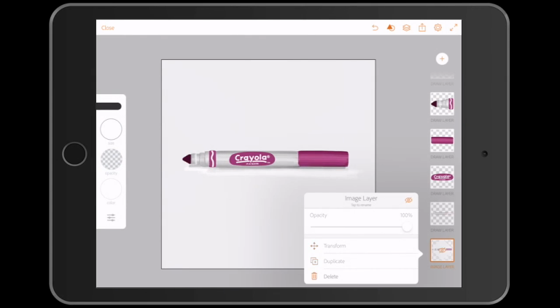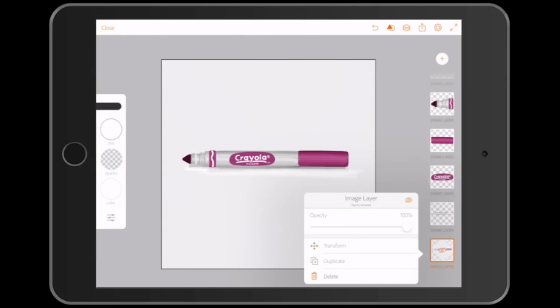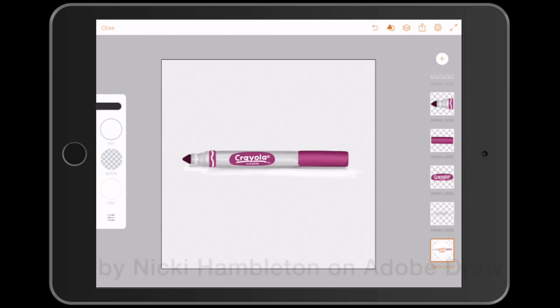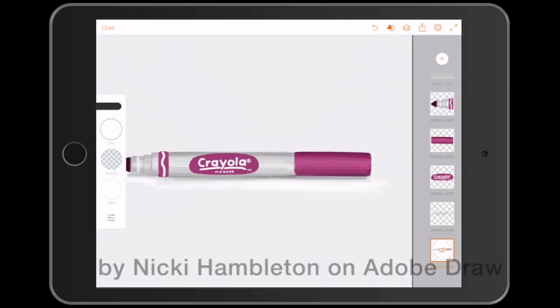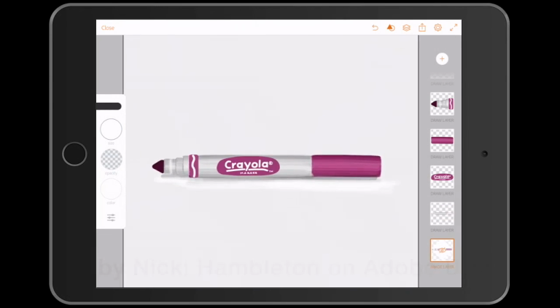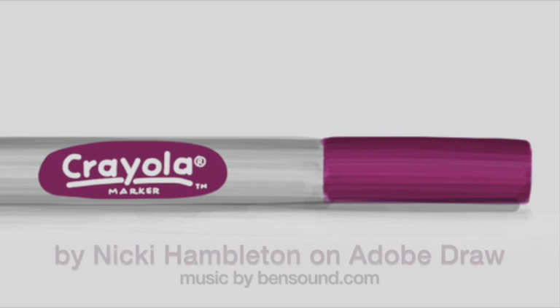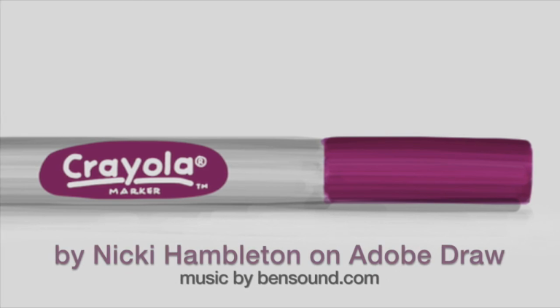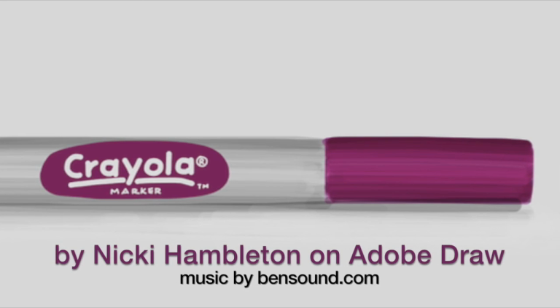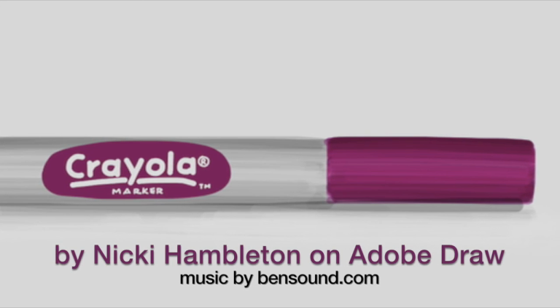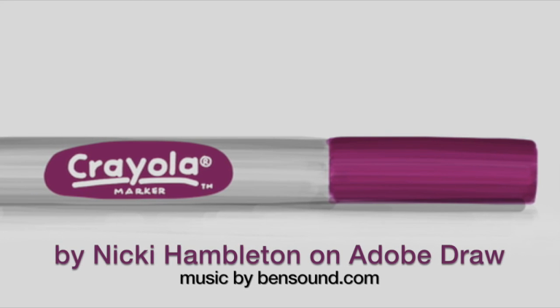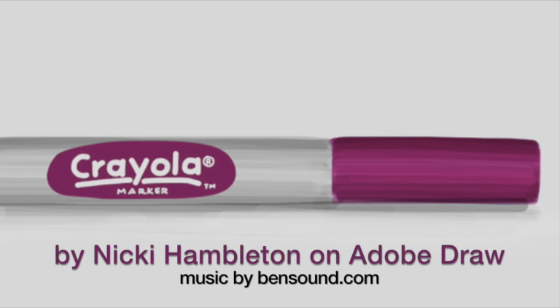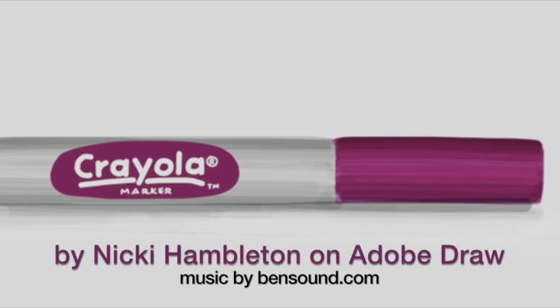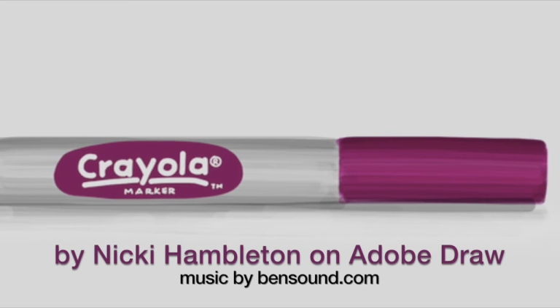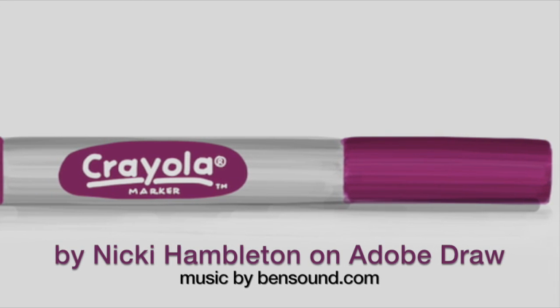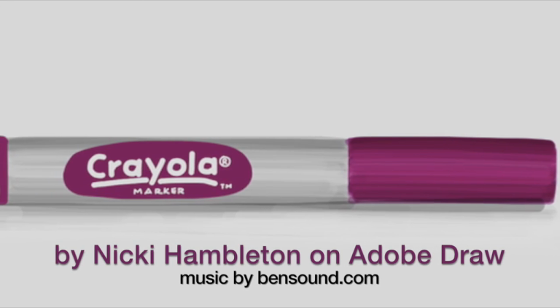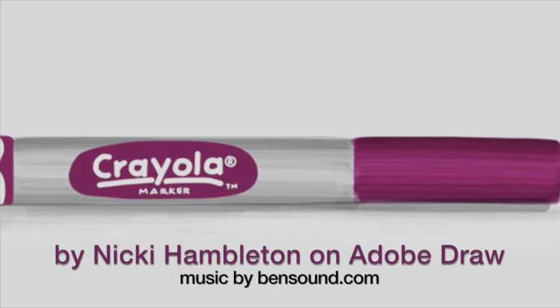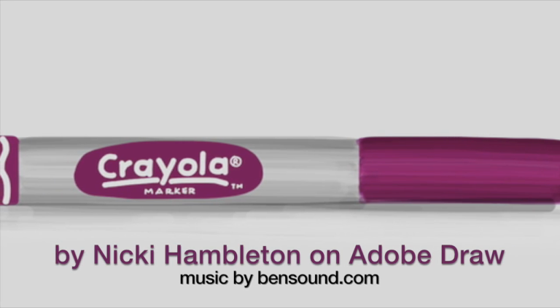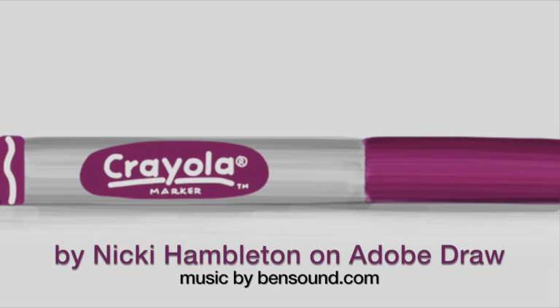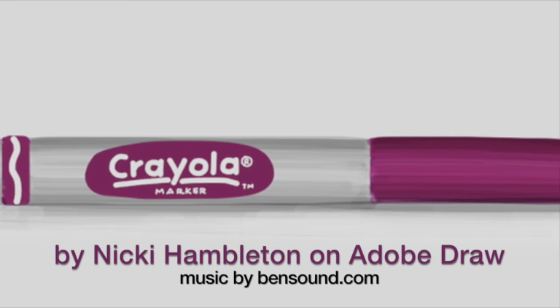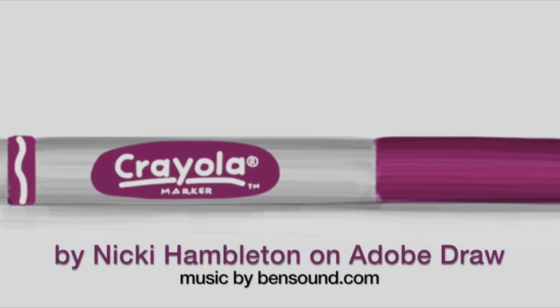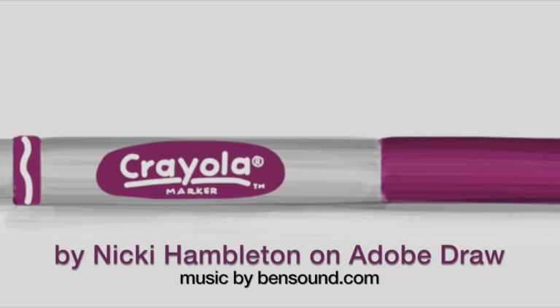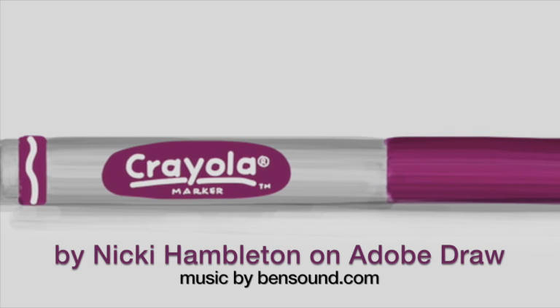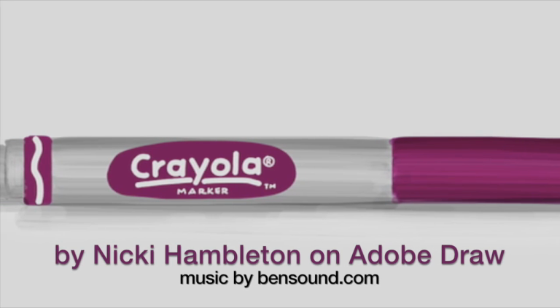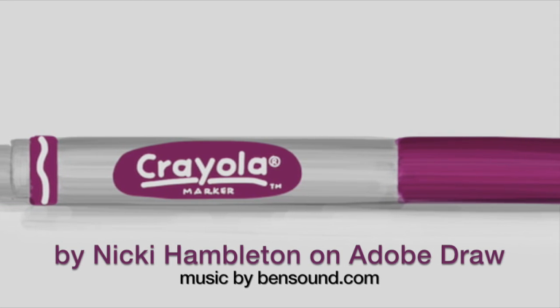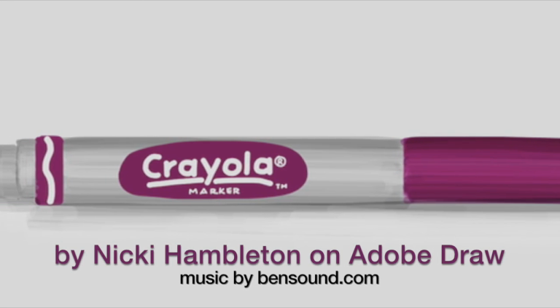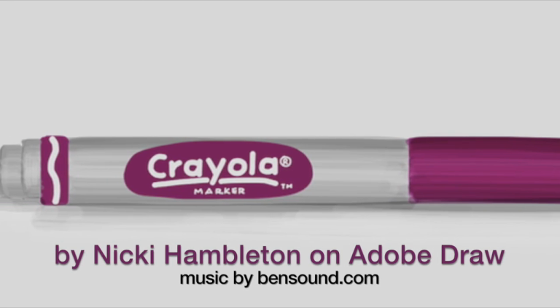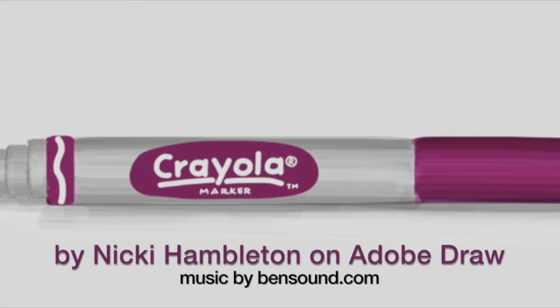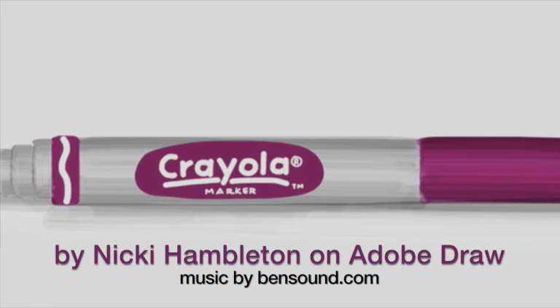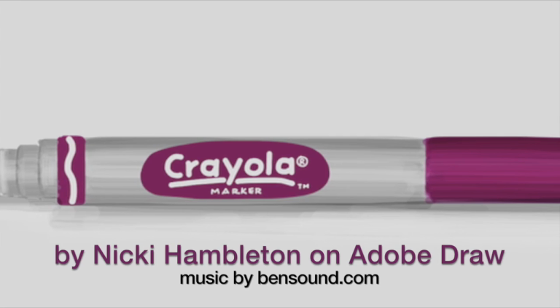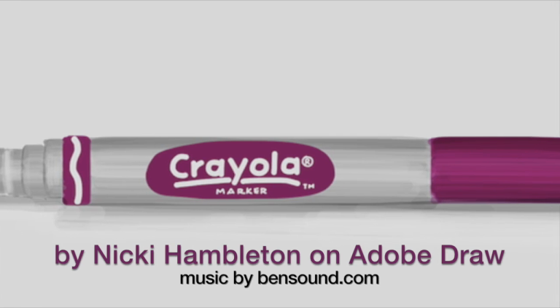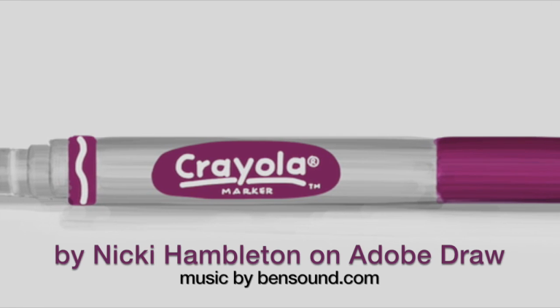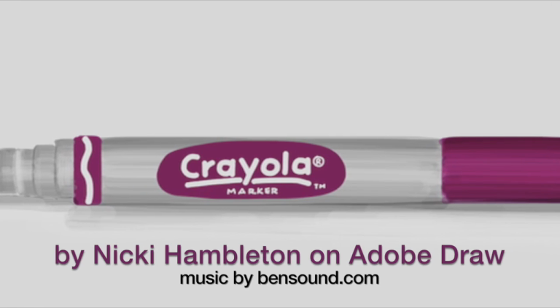I hope you found that helpful and have a go with layers and opacity on Adobe Draw. Happy sketching!